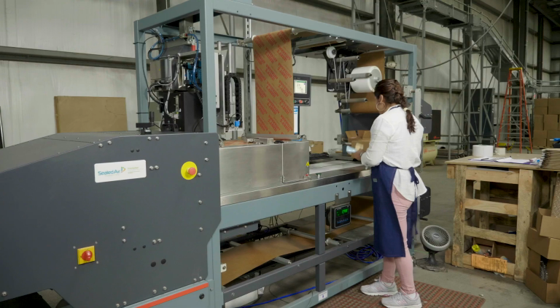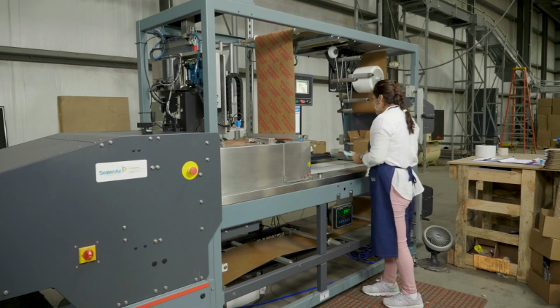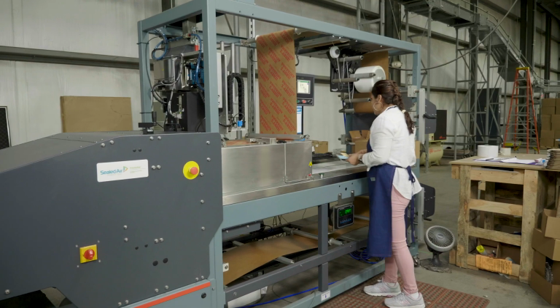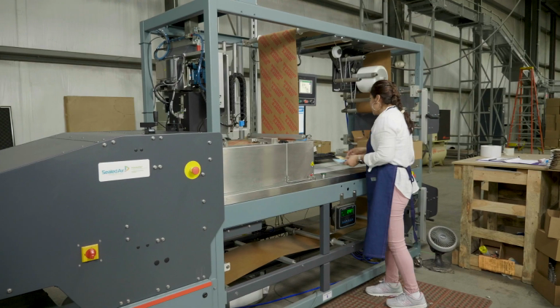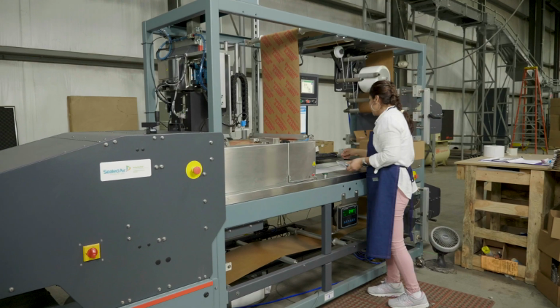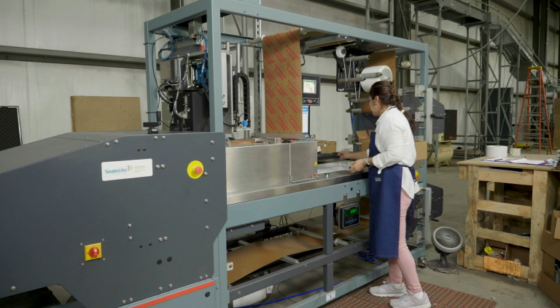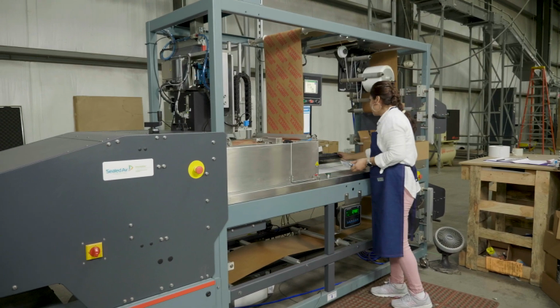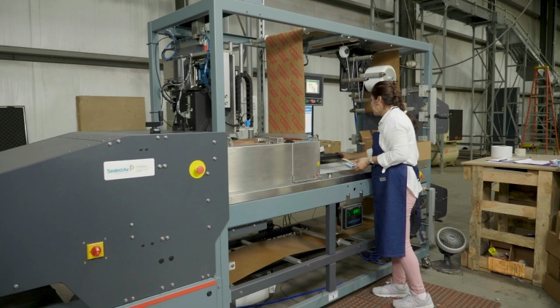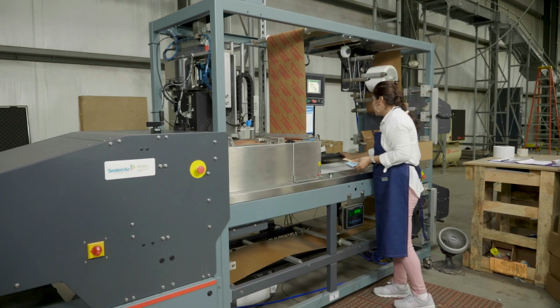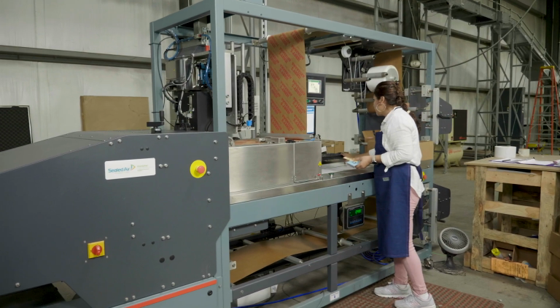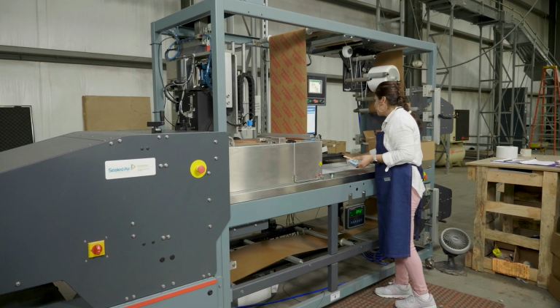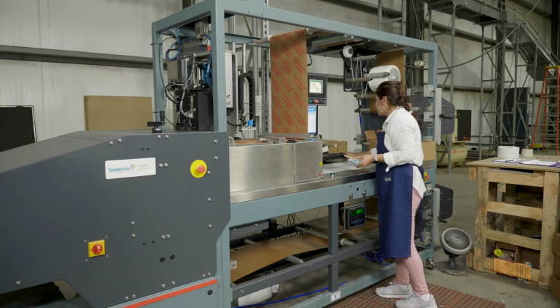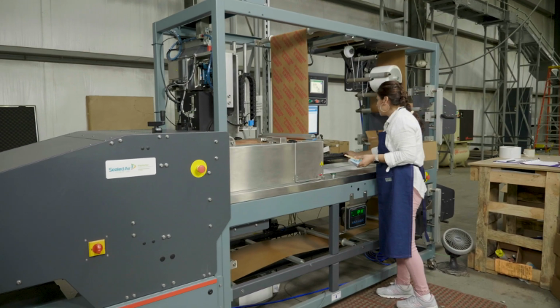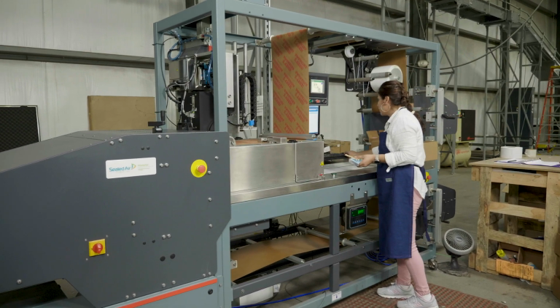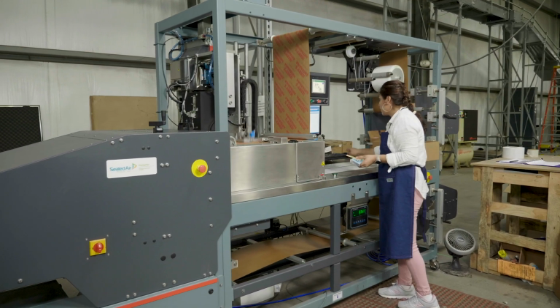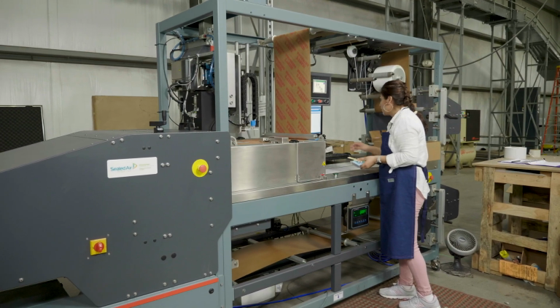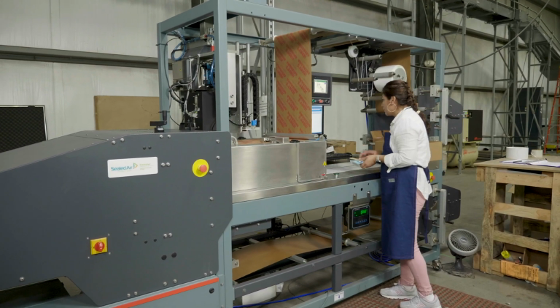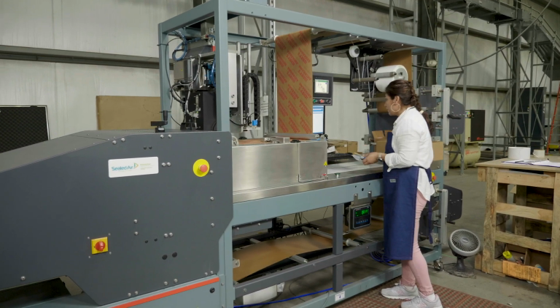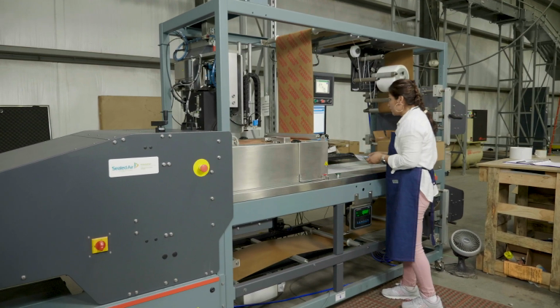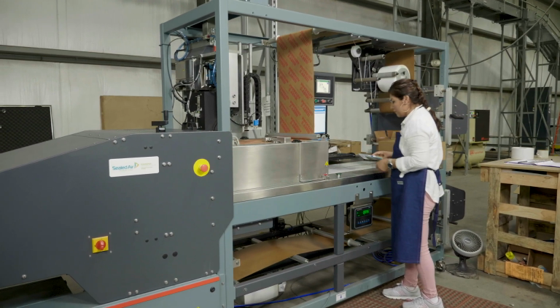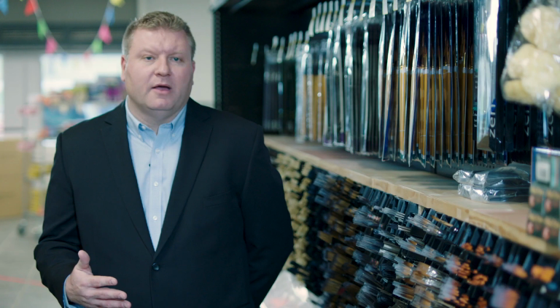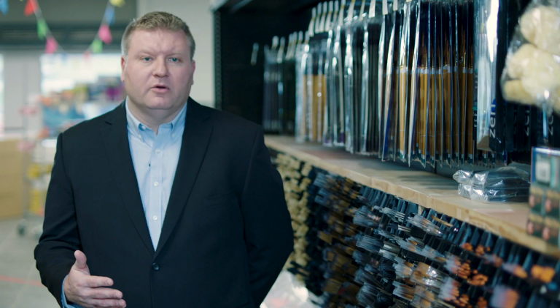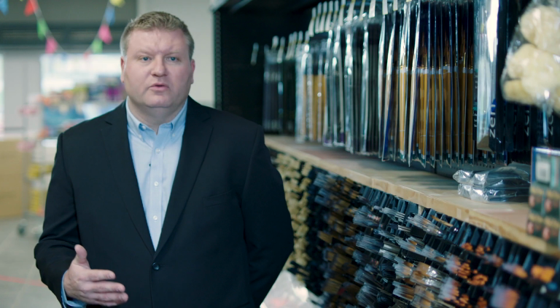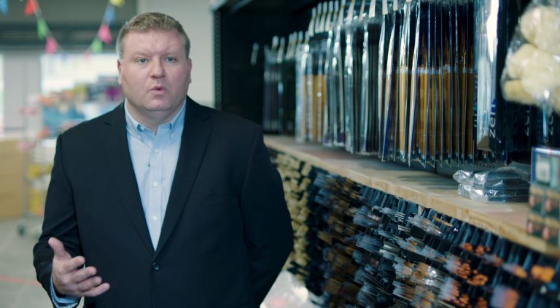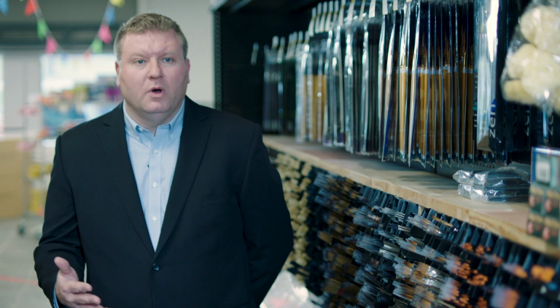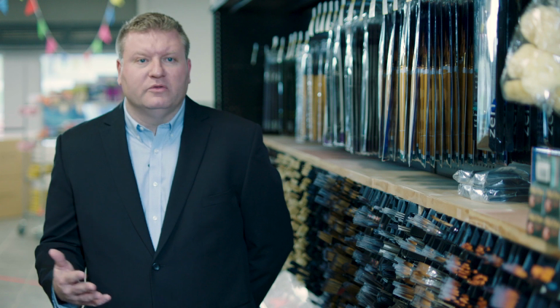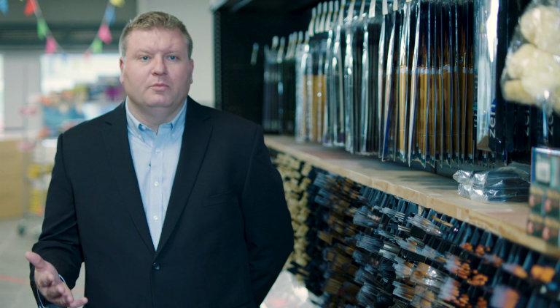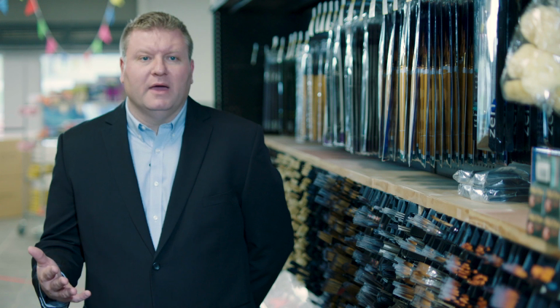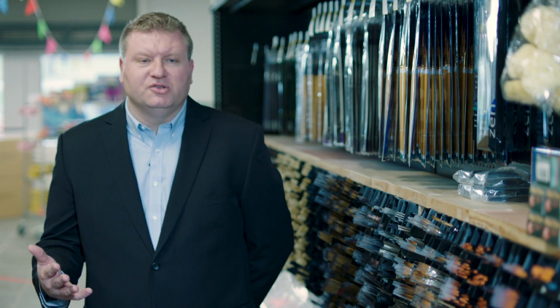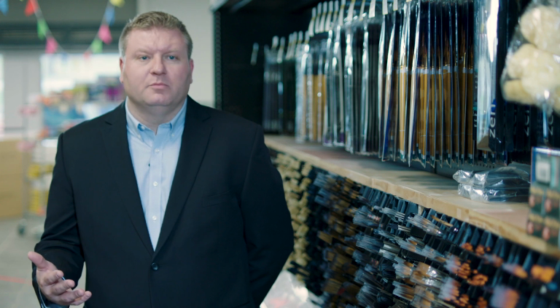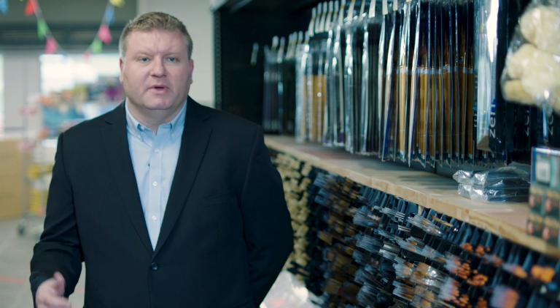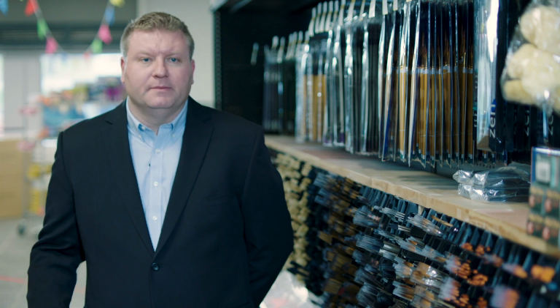Our Priority Pack system can do up to 15 packs per minute, where a manual packer is doing one or two packages per minute.